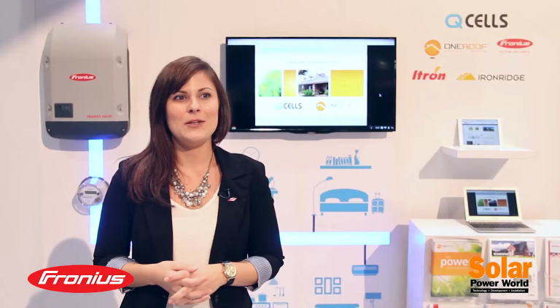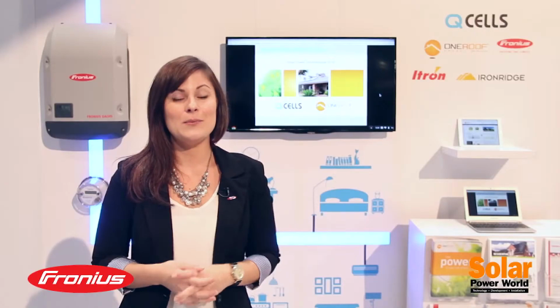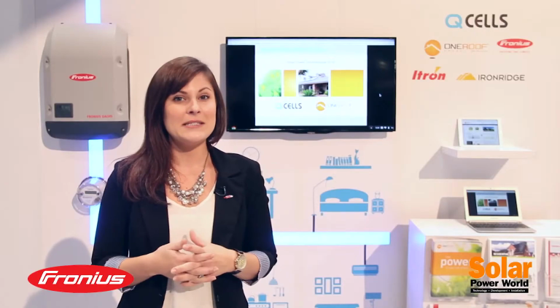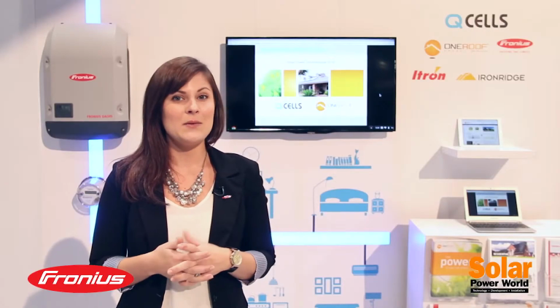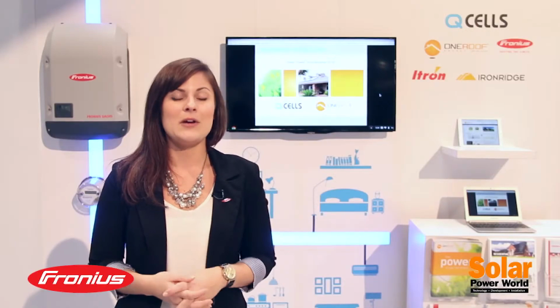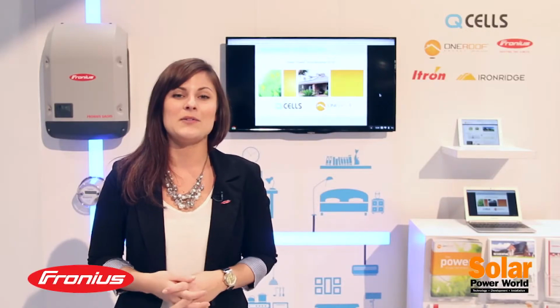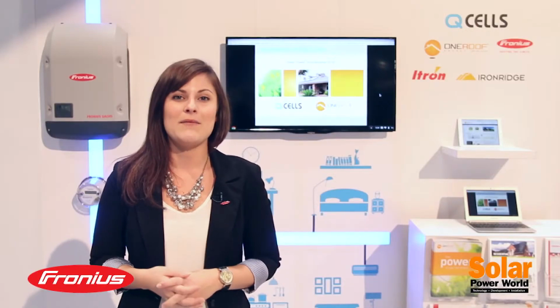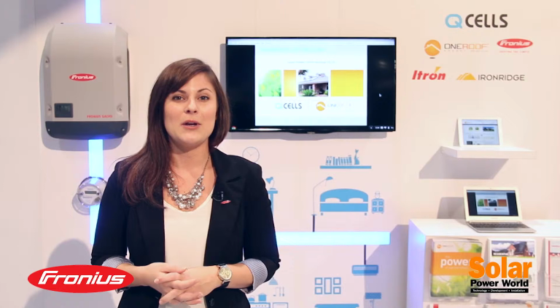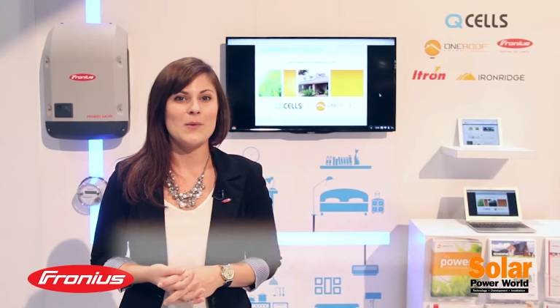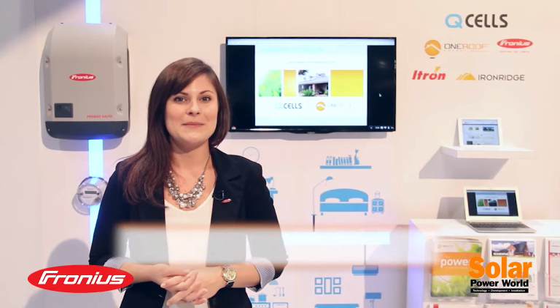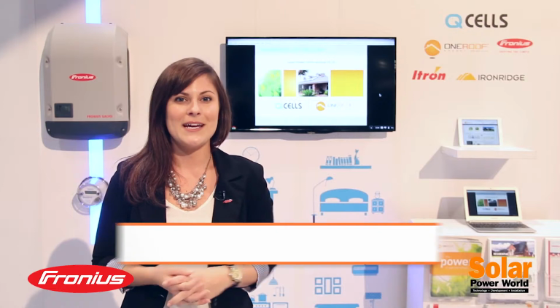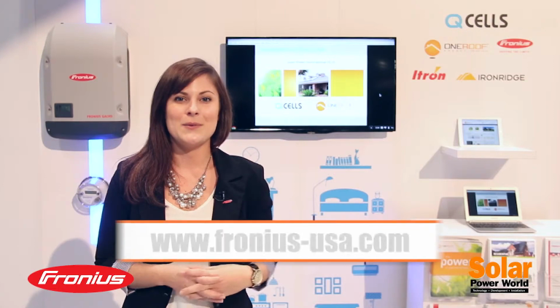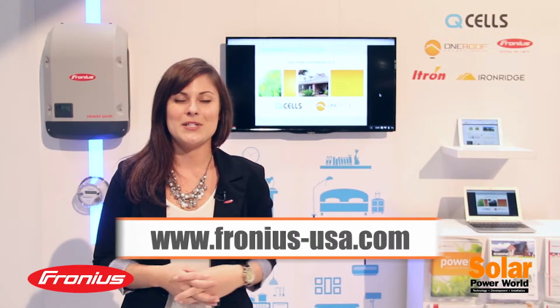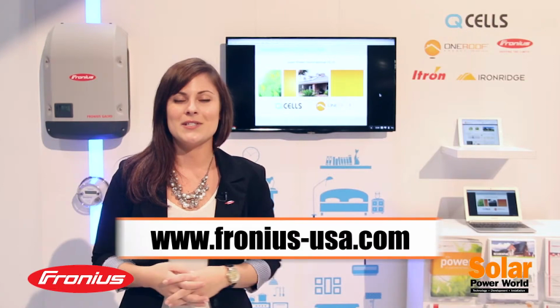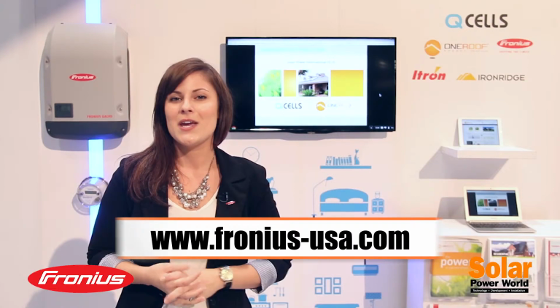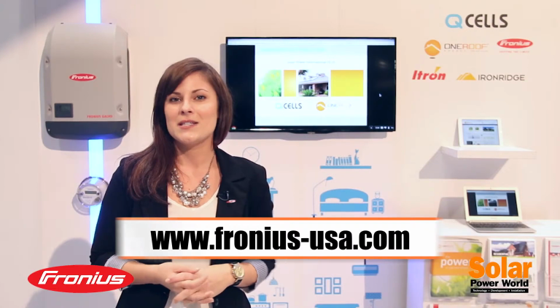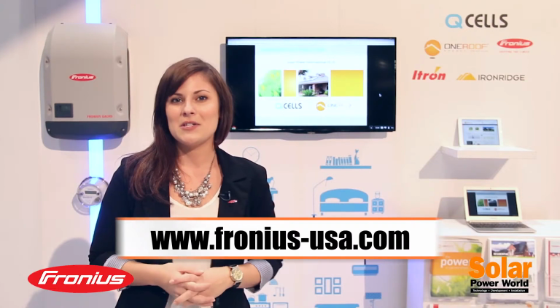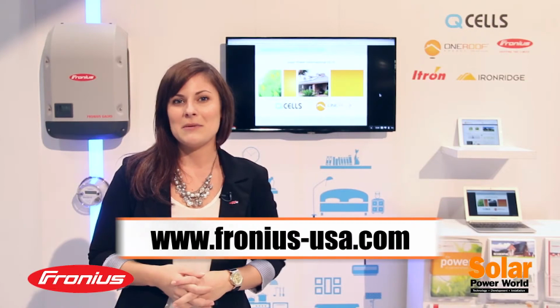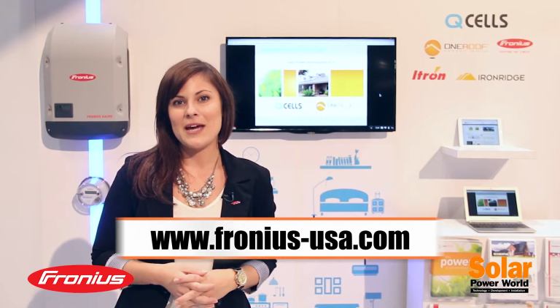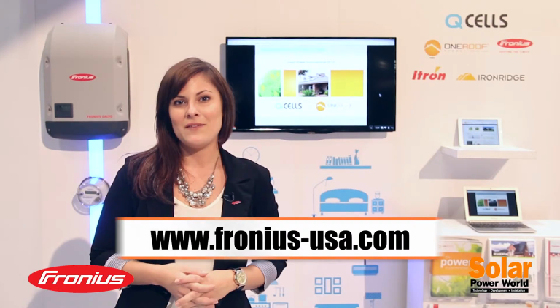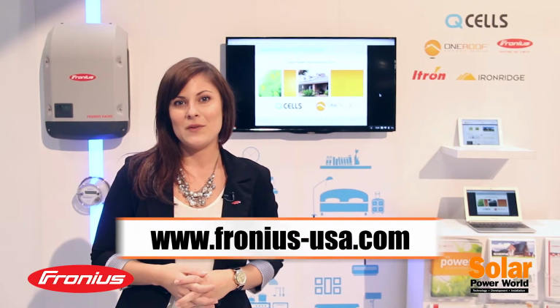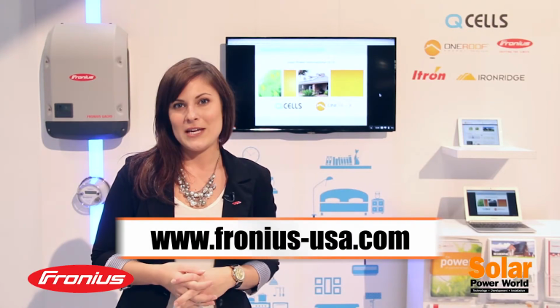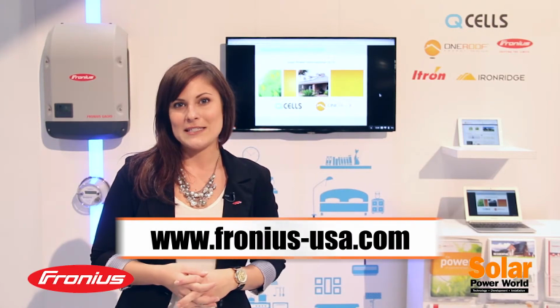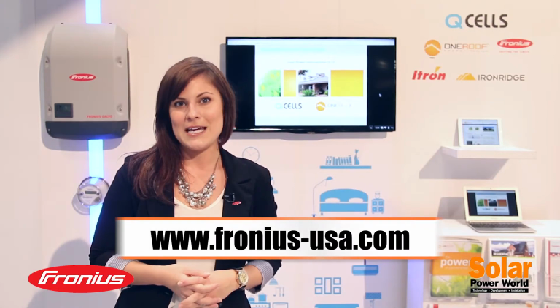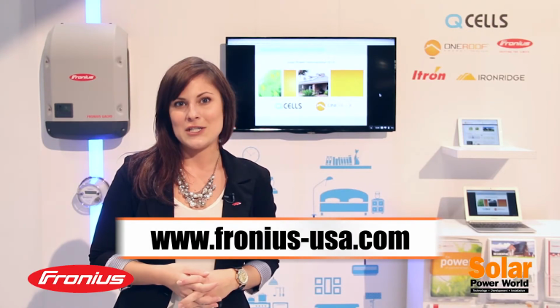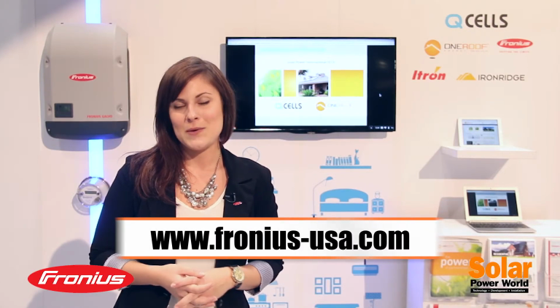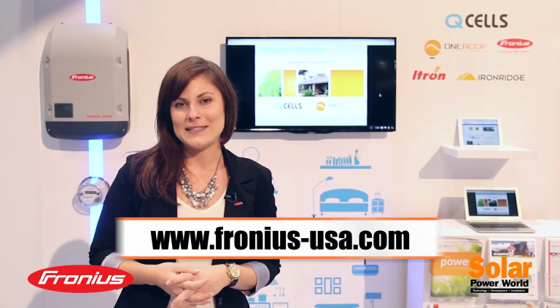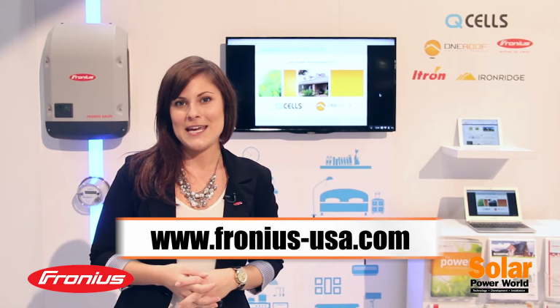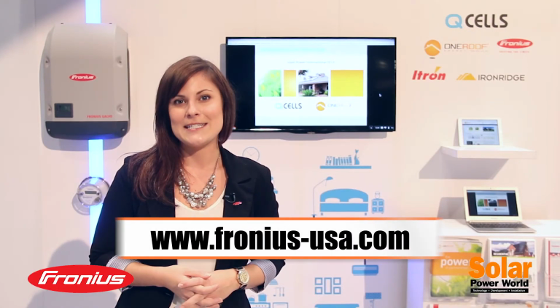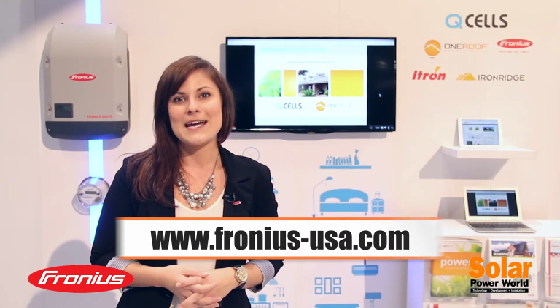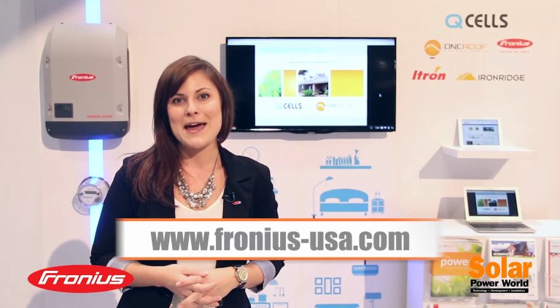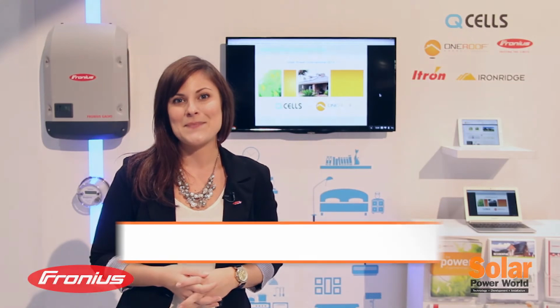If you miss it, we also have it on our website, which is www.ferronius-usa.com.